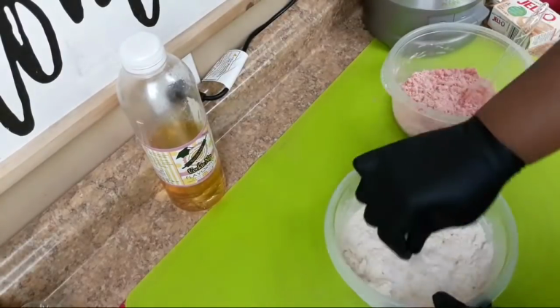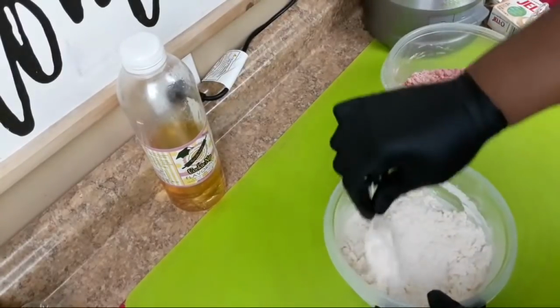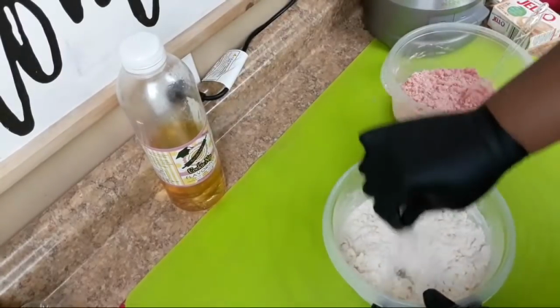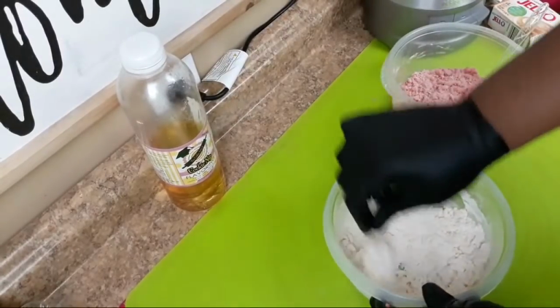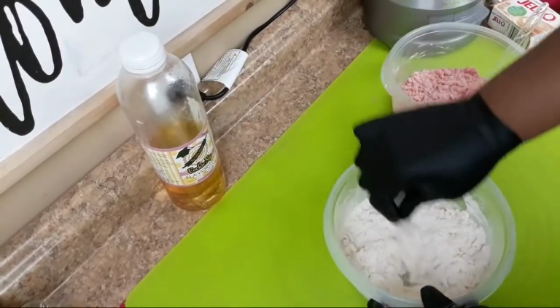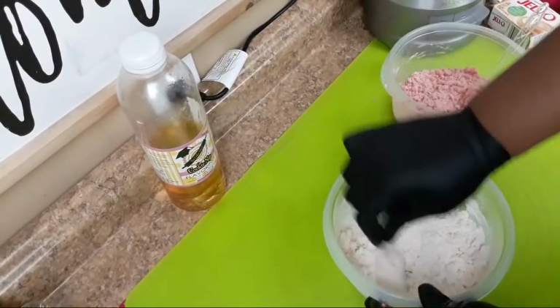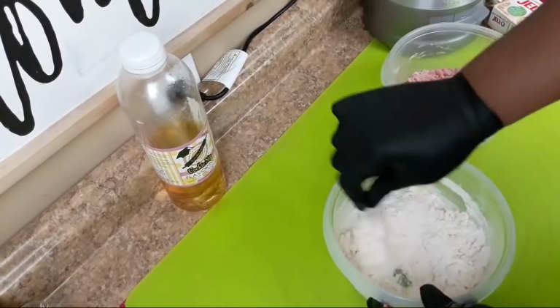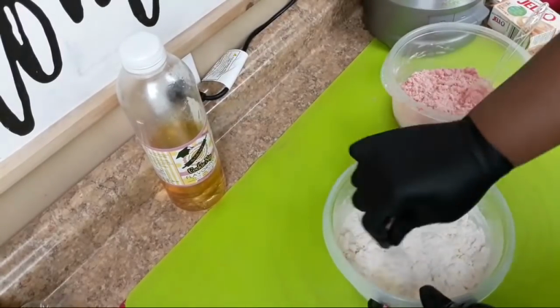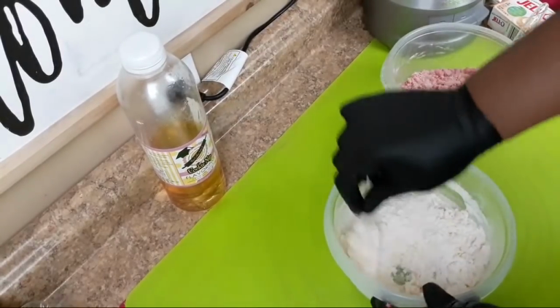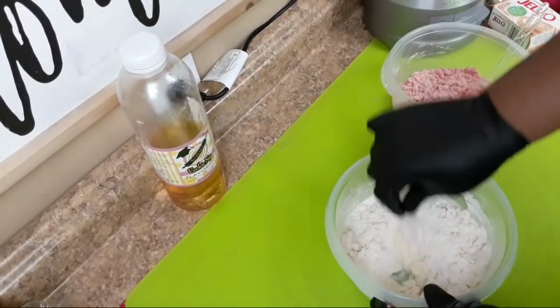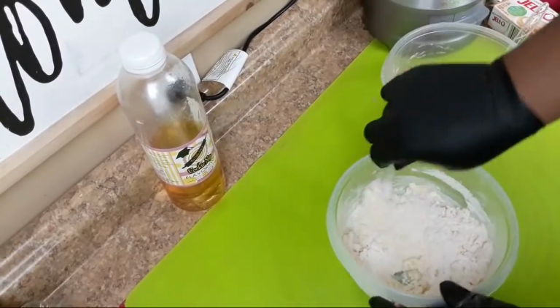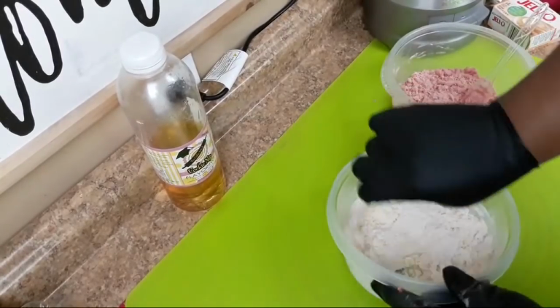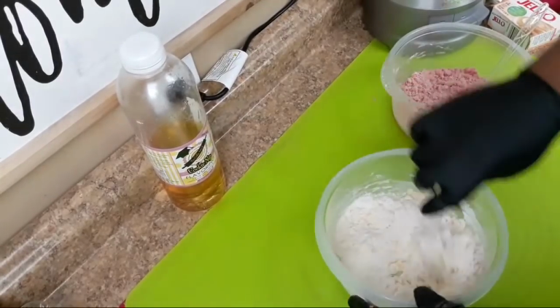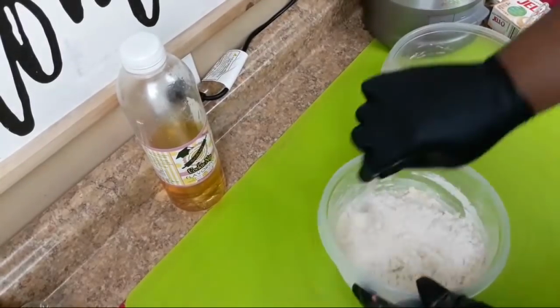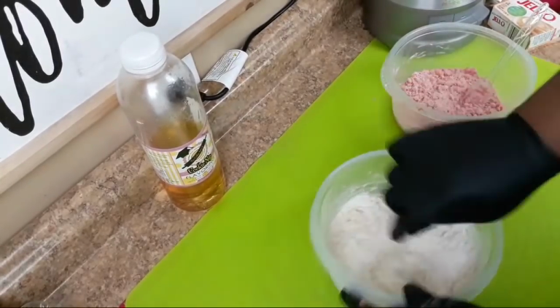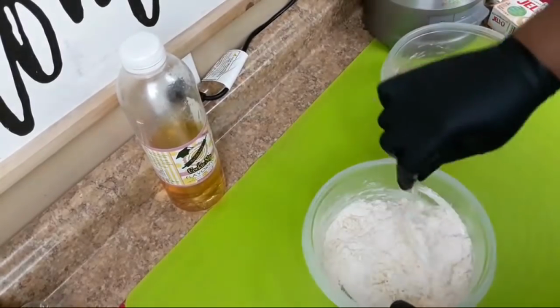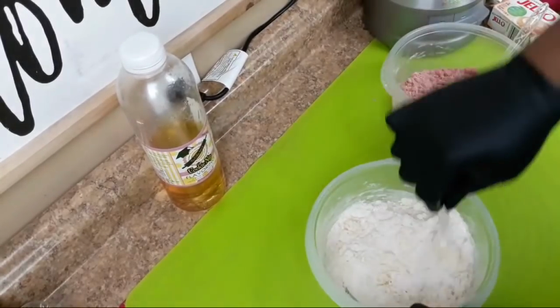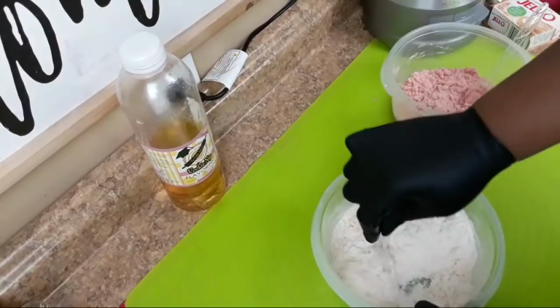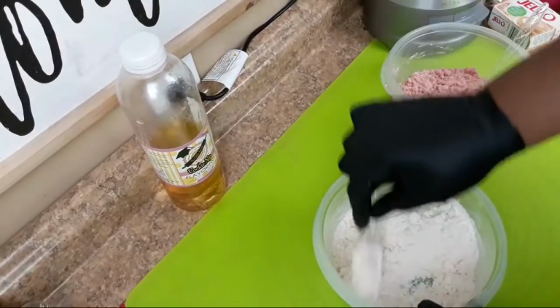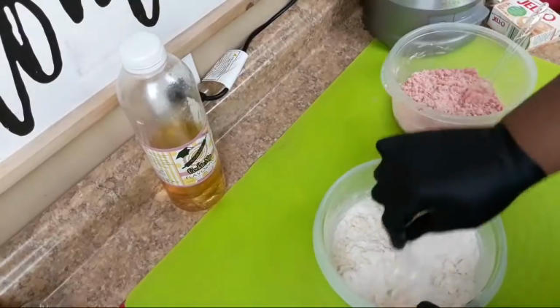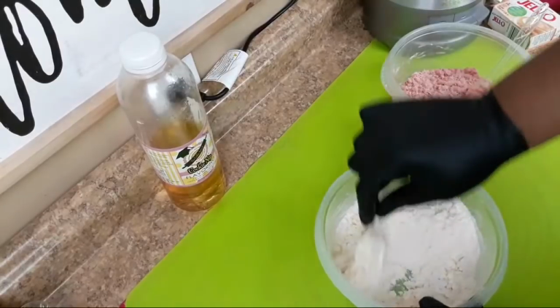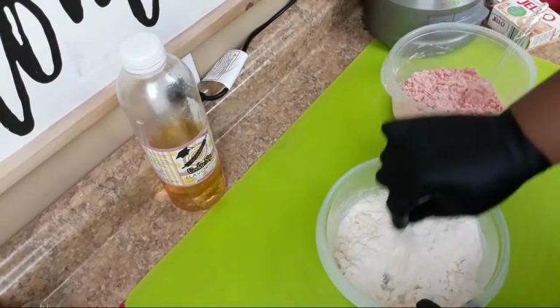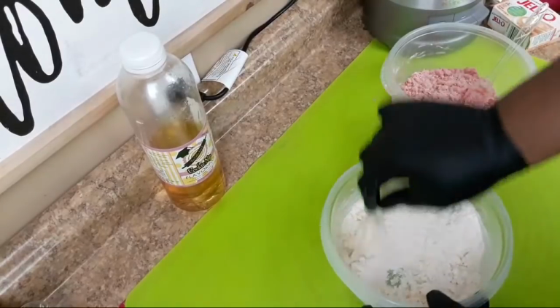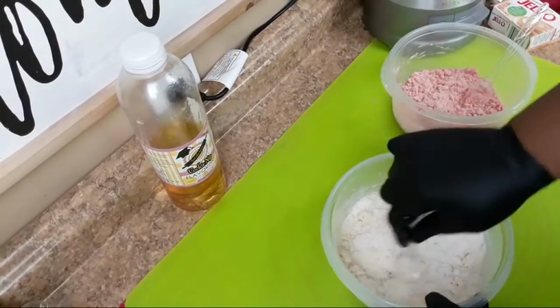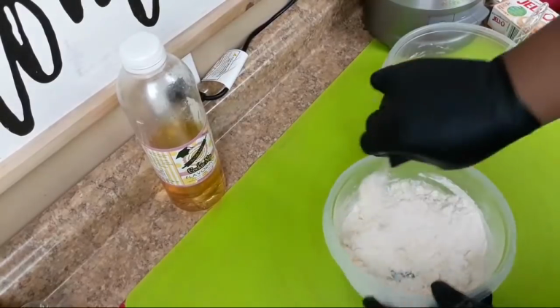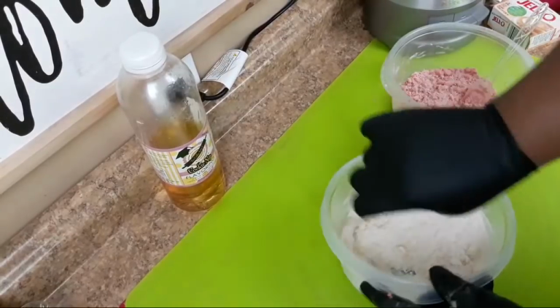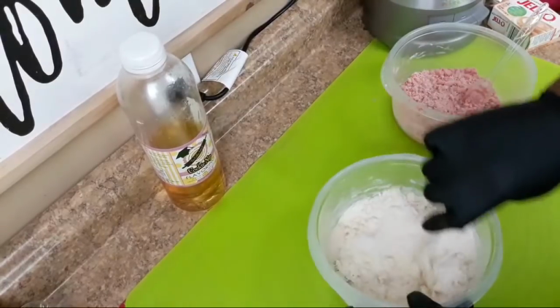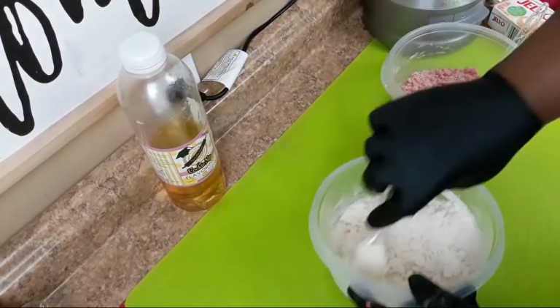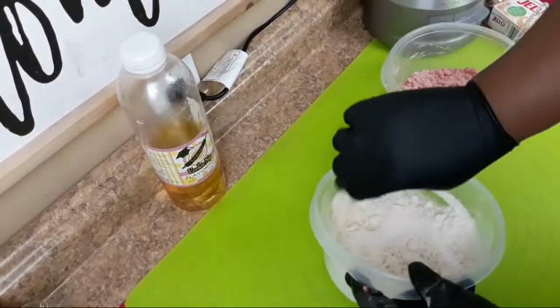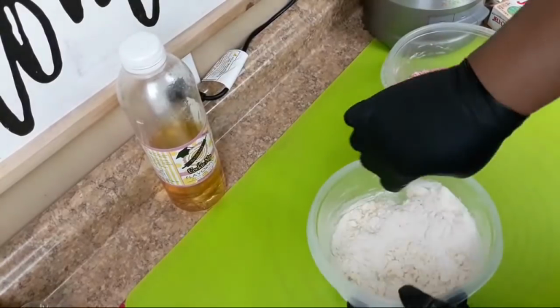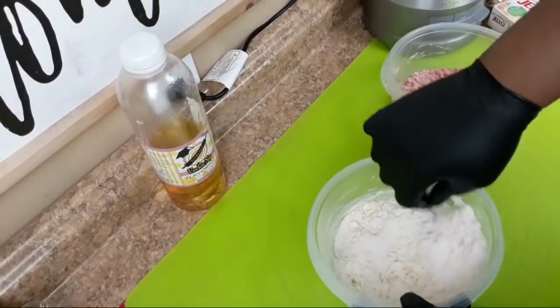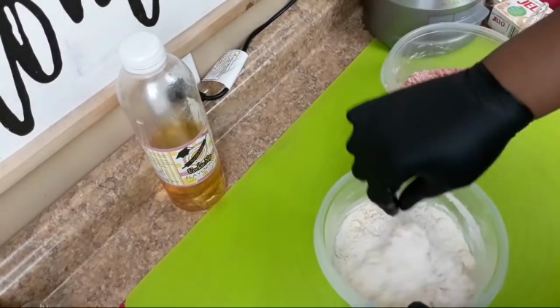Just mix until you get it all combined and crumbled, just like you did with the strawberry.